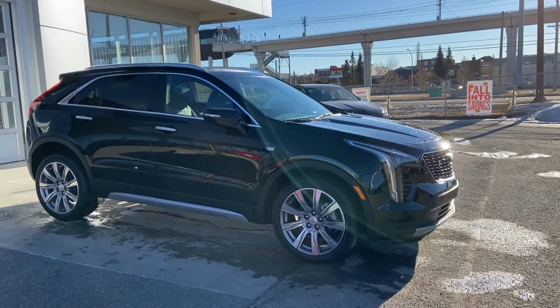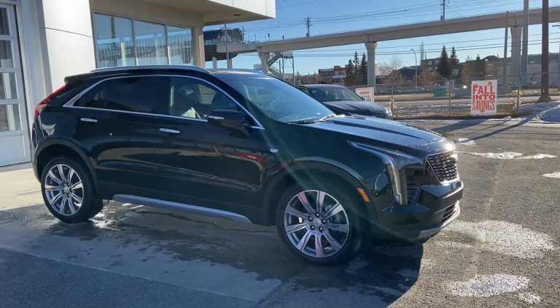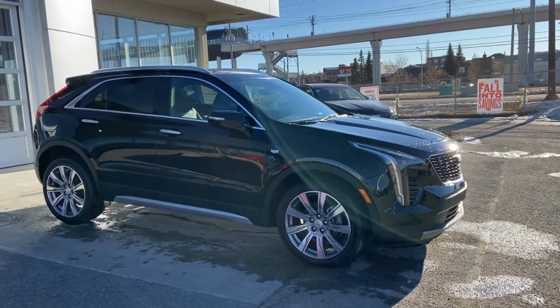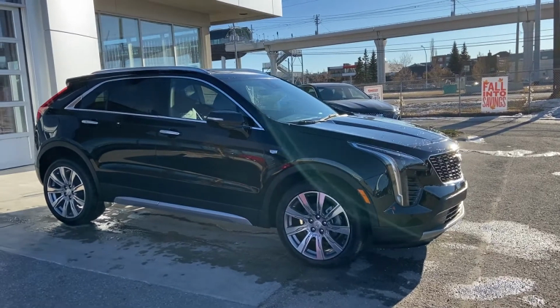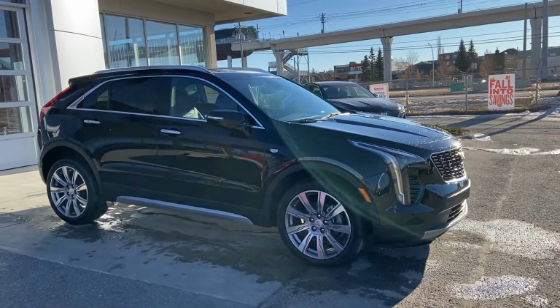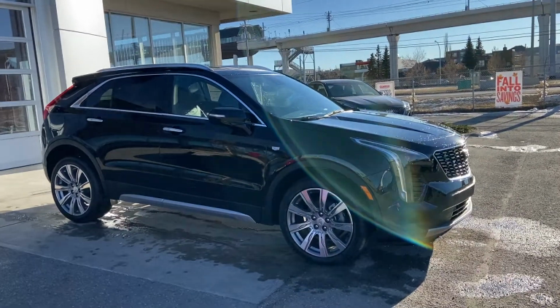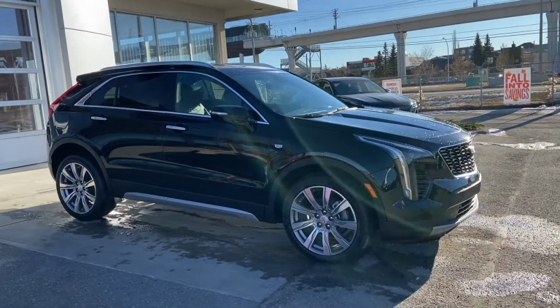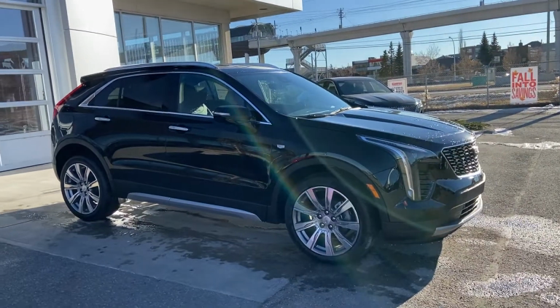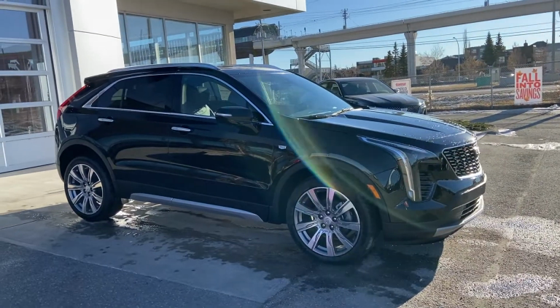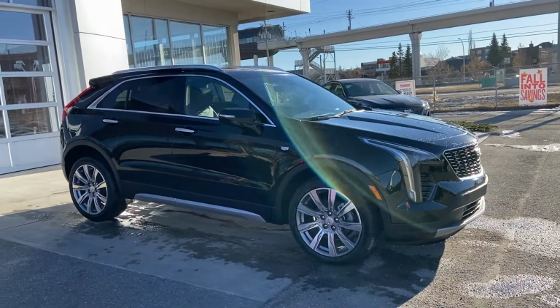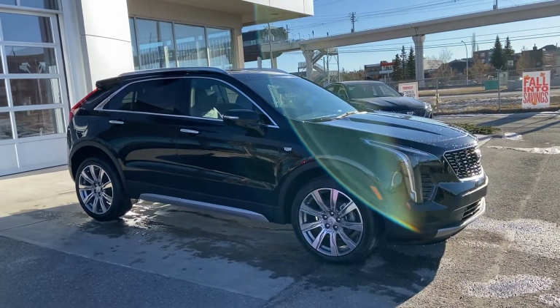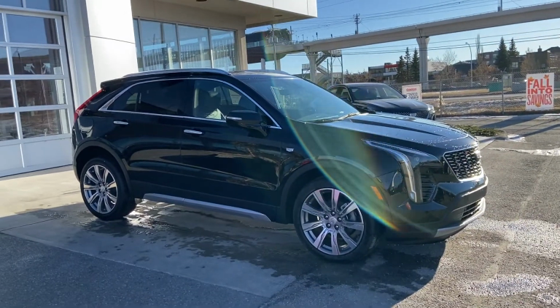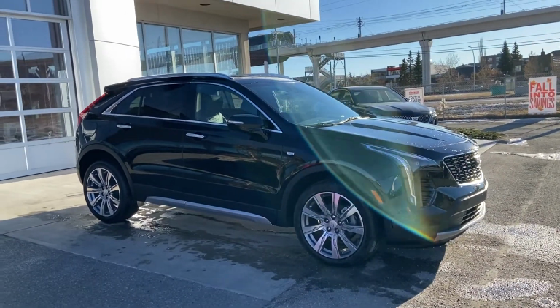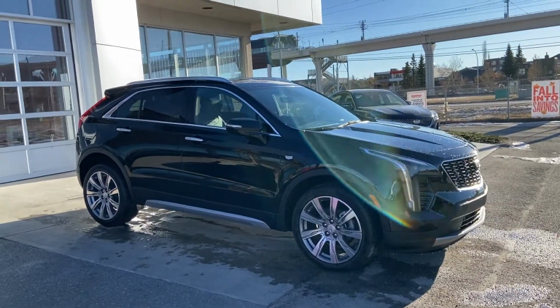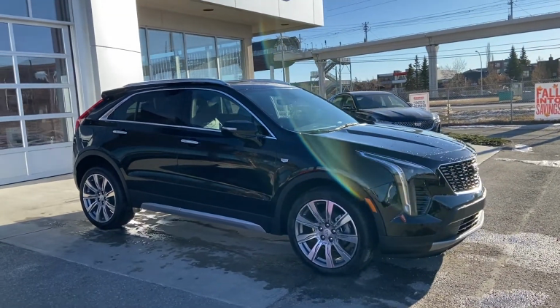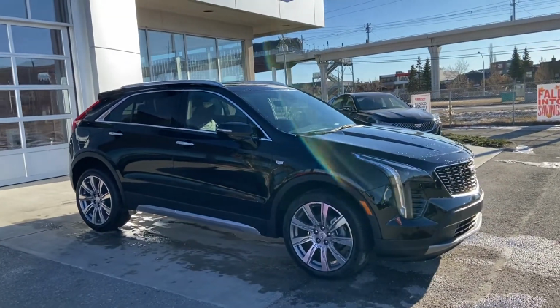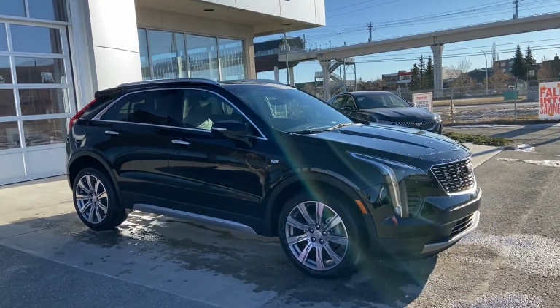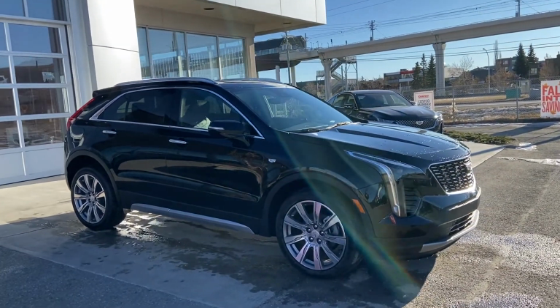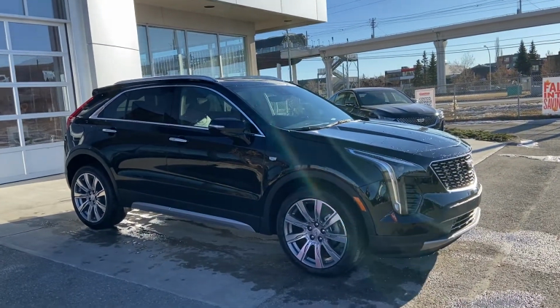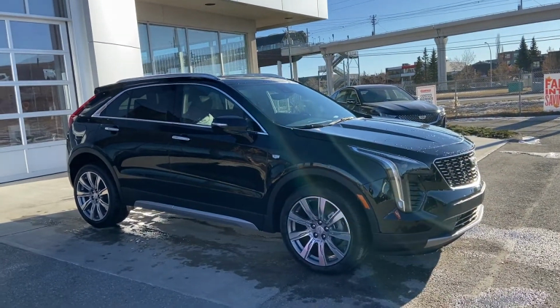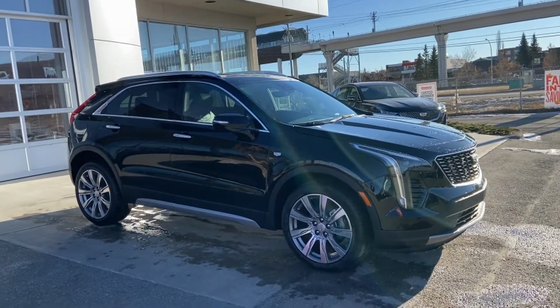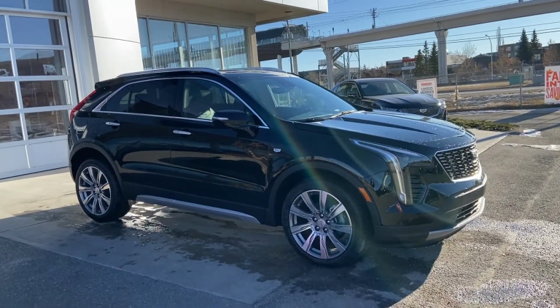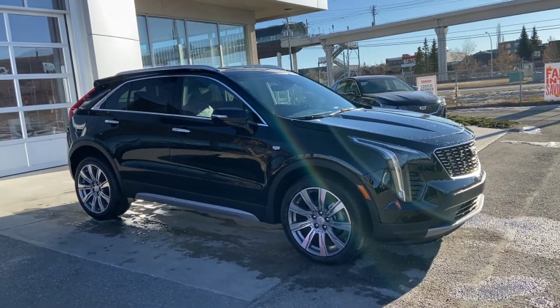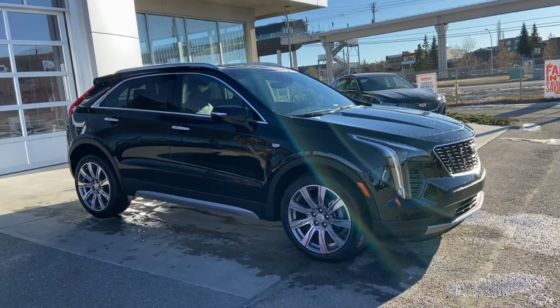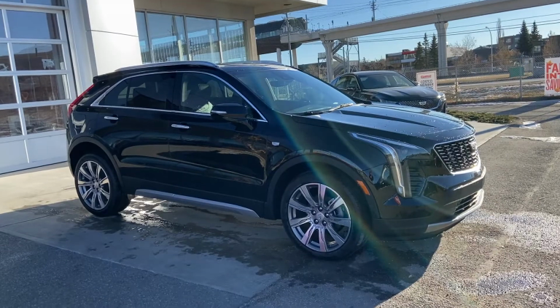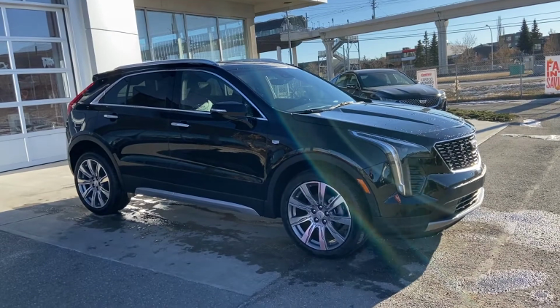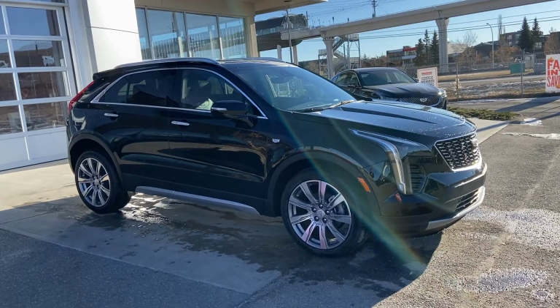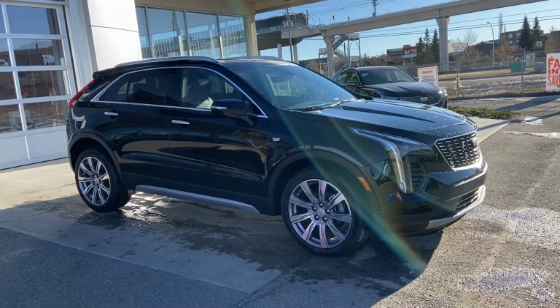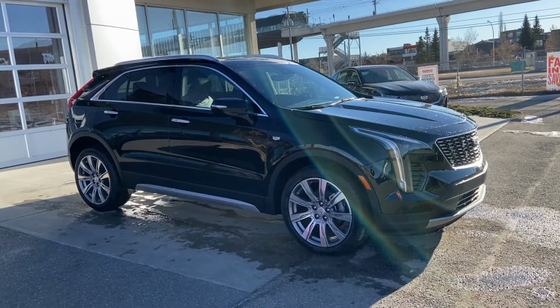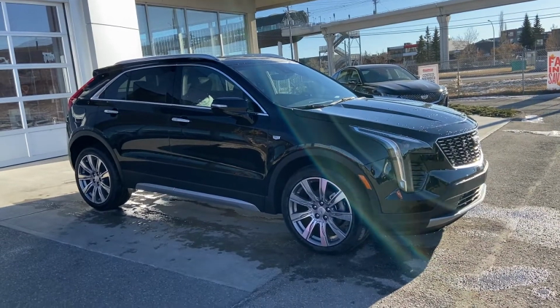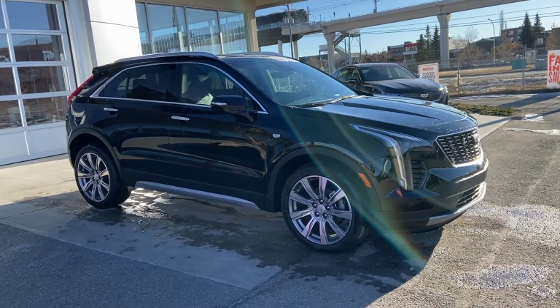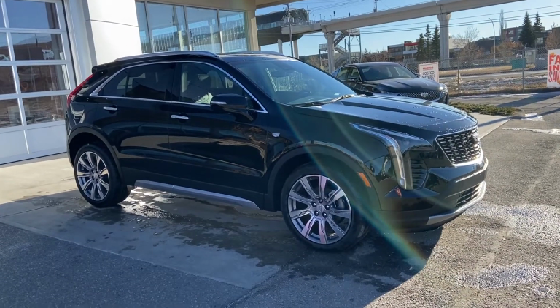This Premium Luxury XT4 is powered by a 2-liter turbocharged four-cylinder engine mated to a 9-speed automatic transmission.